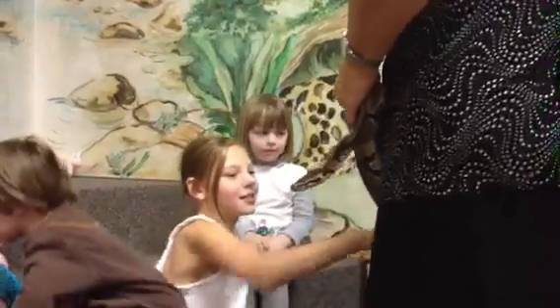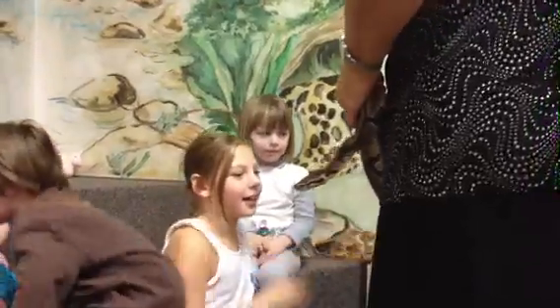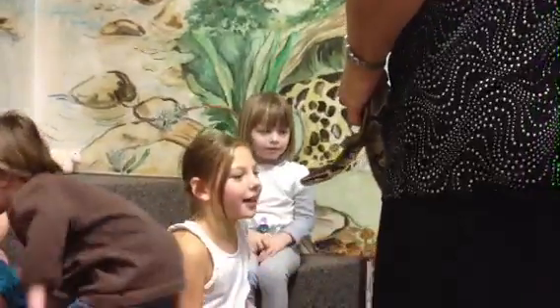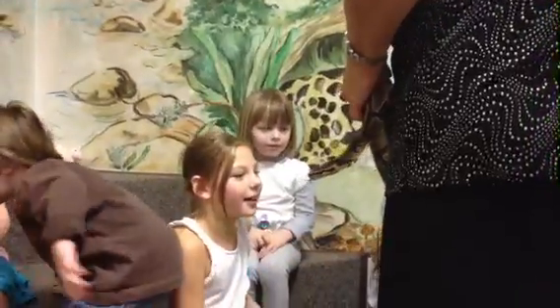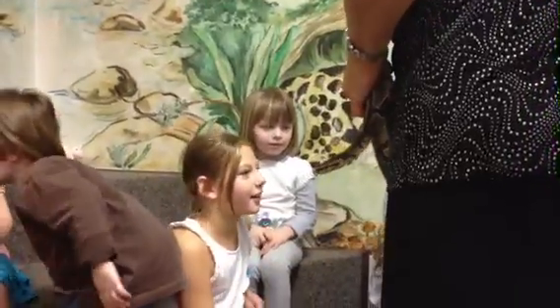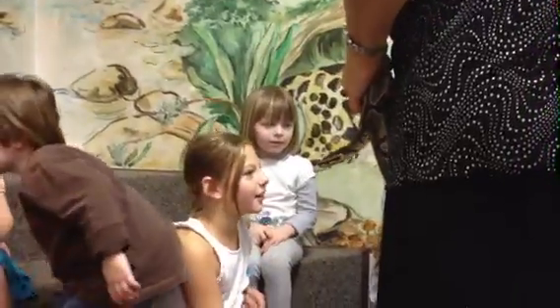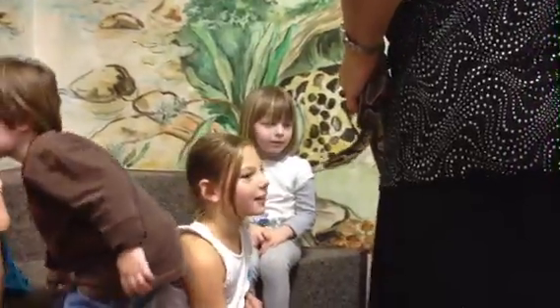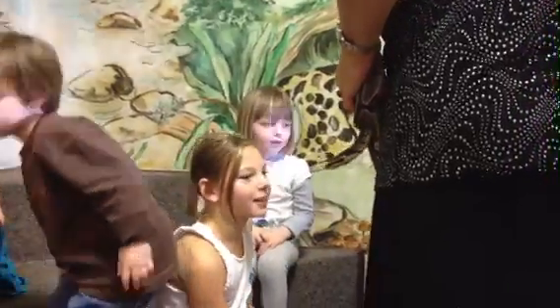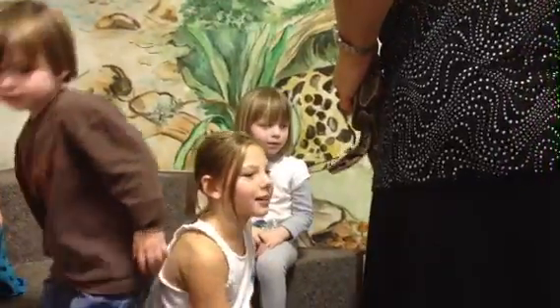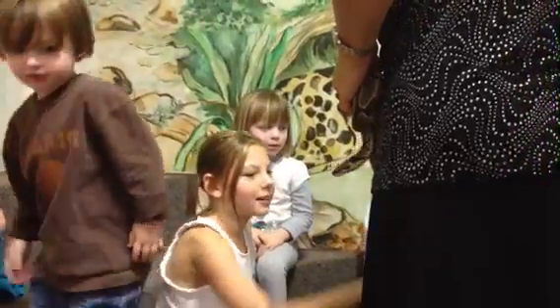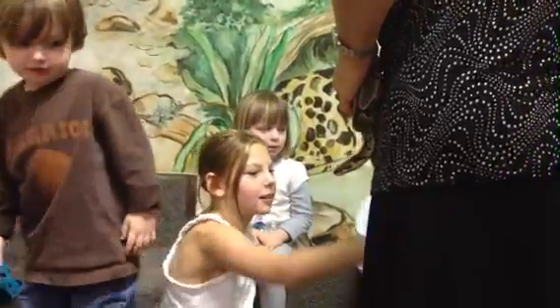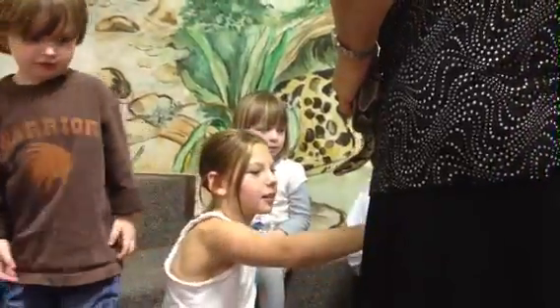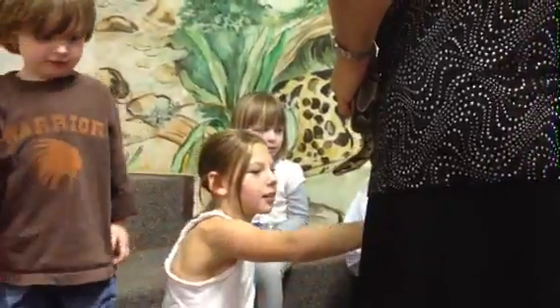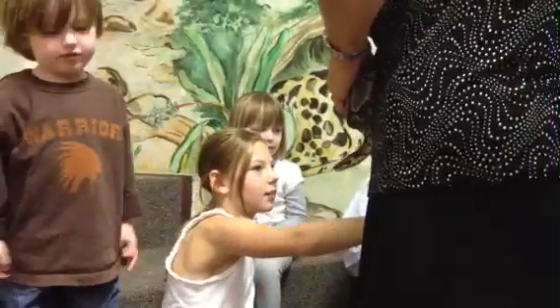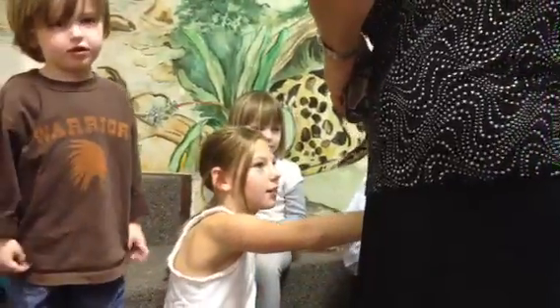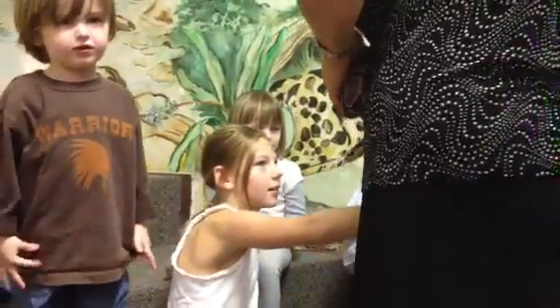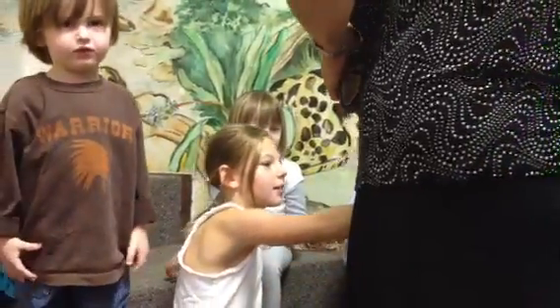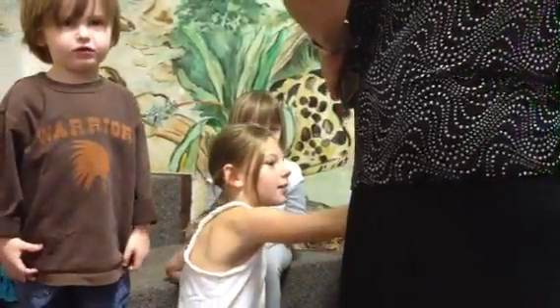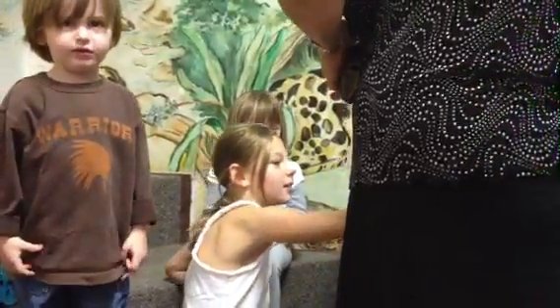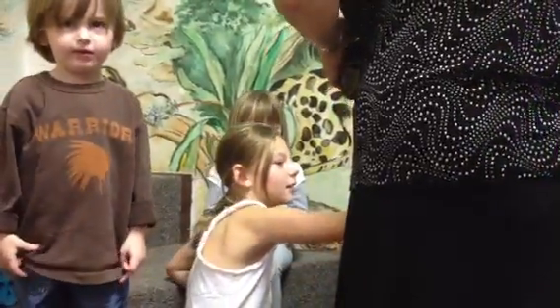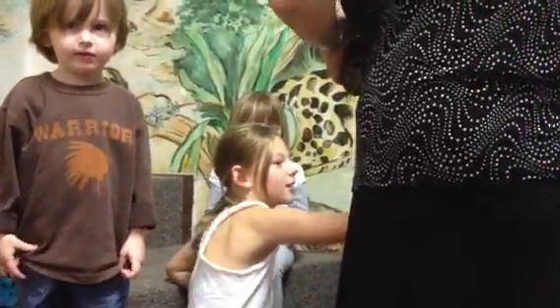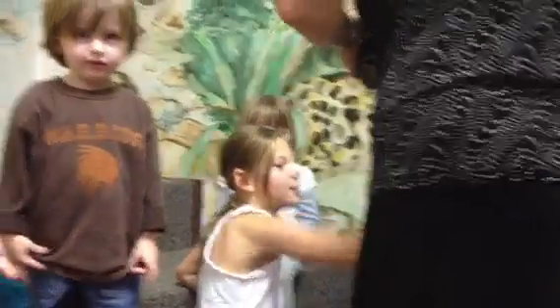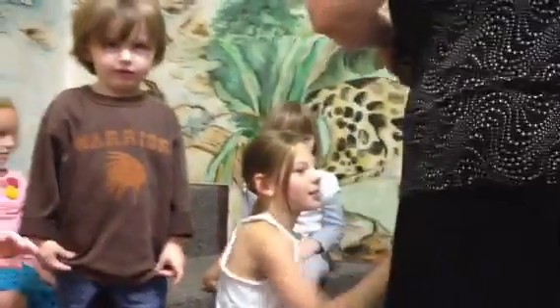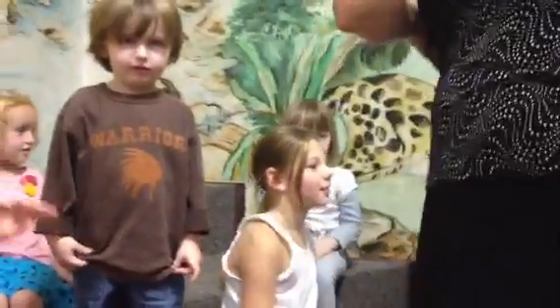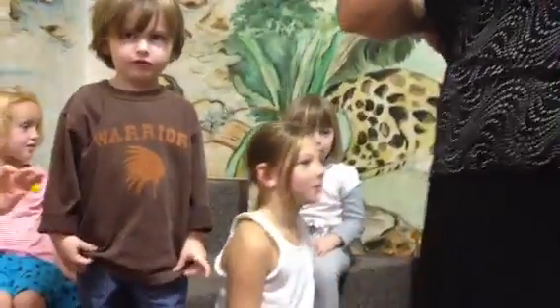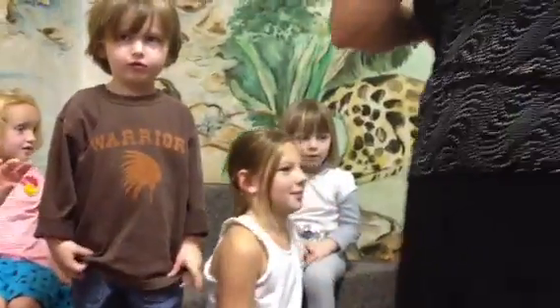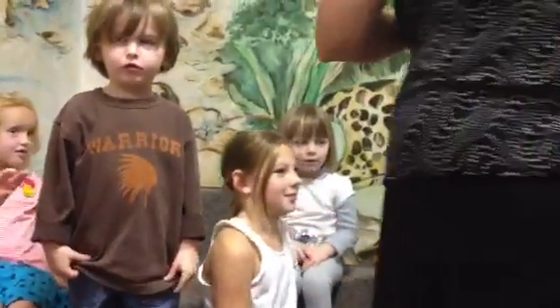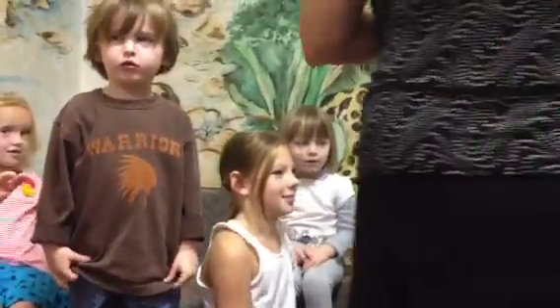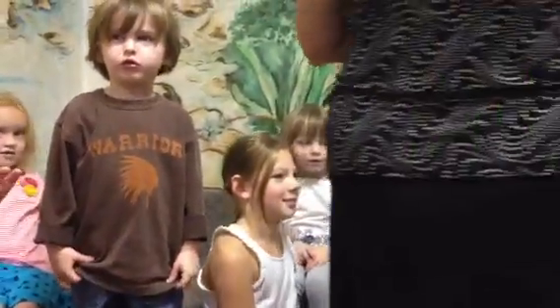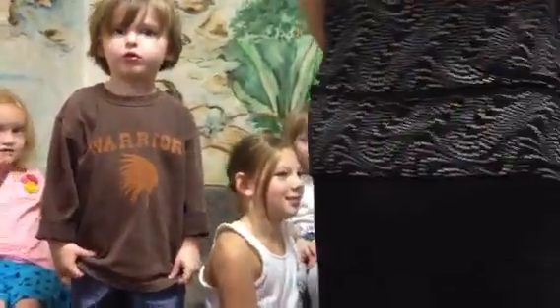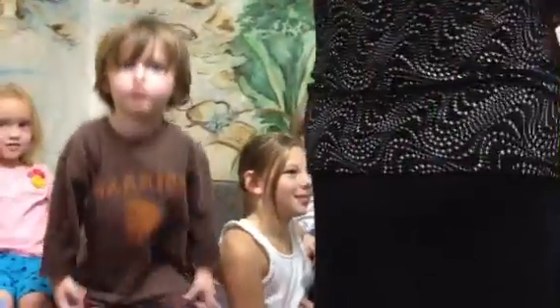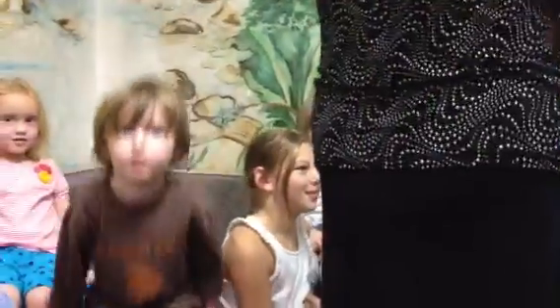I bet no one knows how she makes me hands at Twittles. Jack, sit down please. Jack, sit.